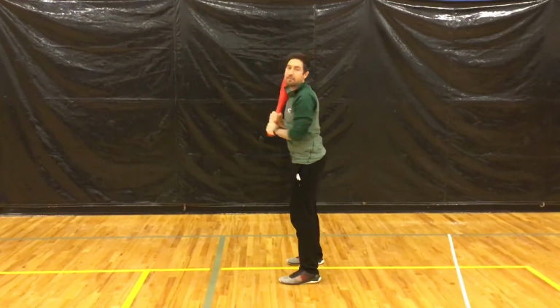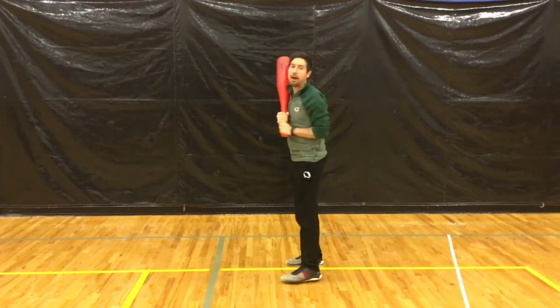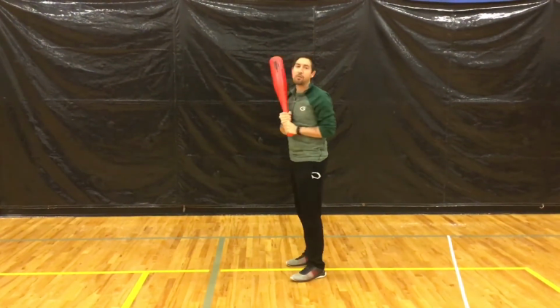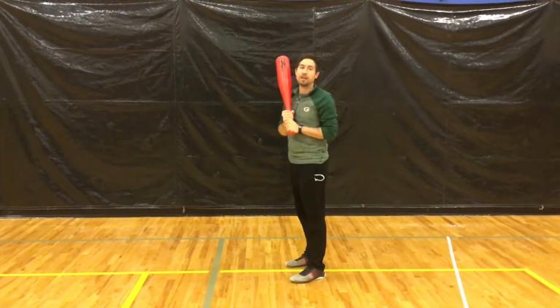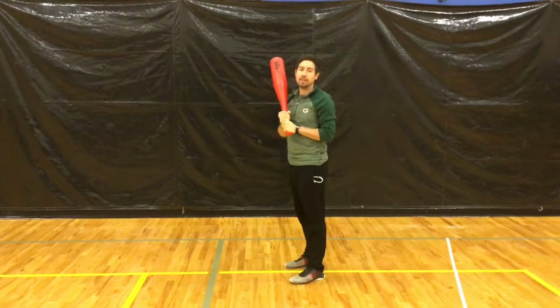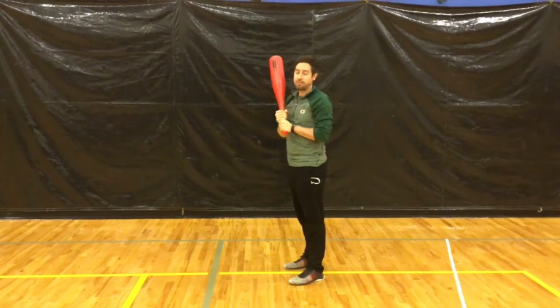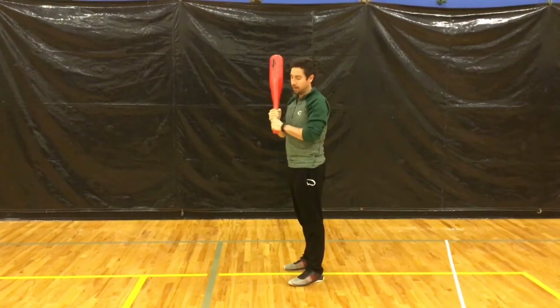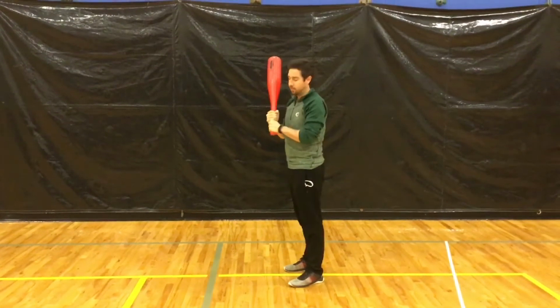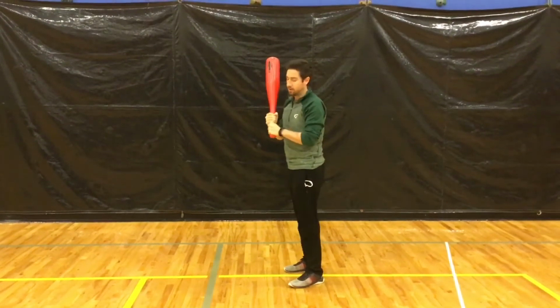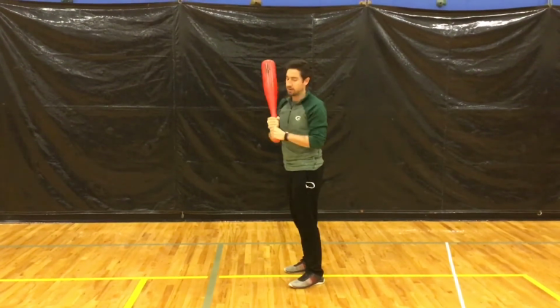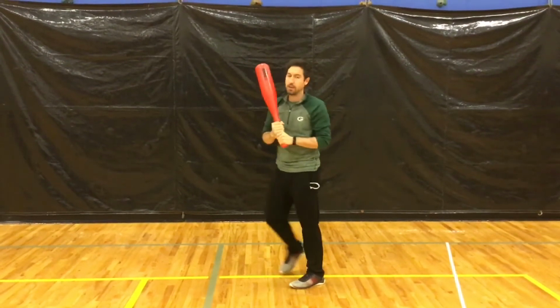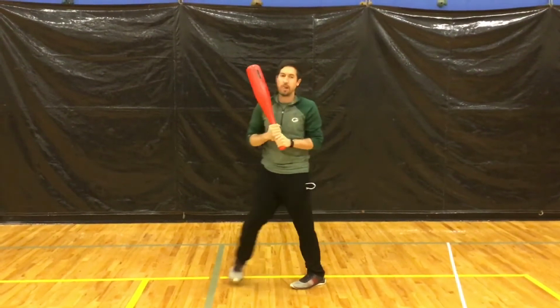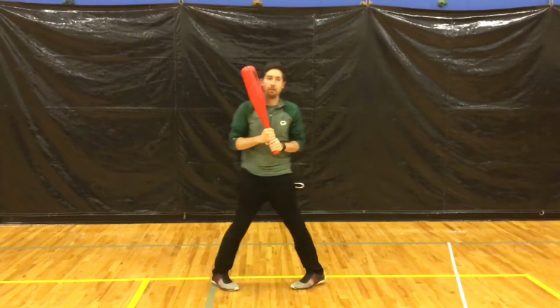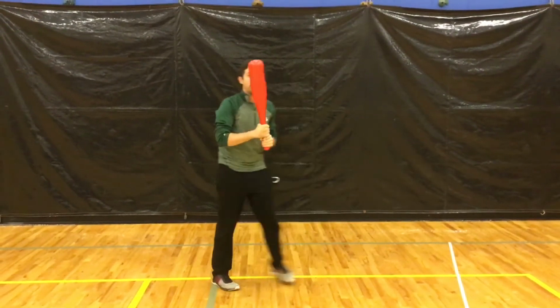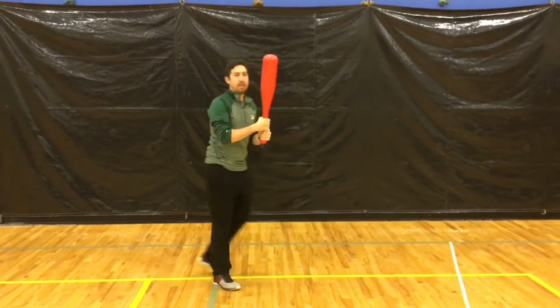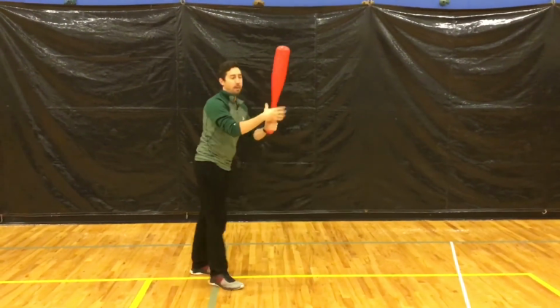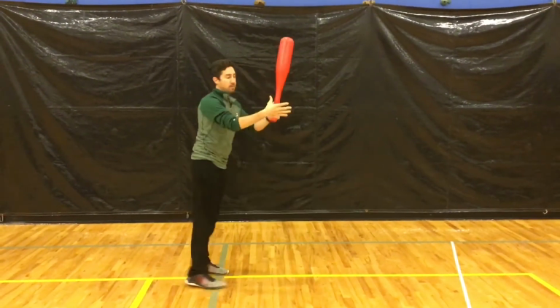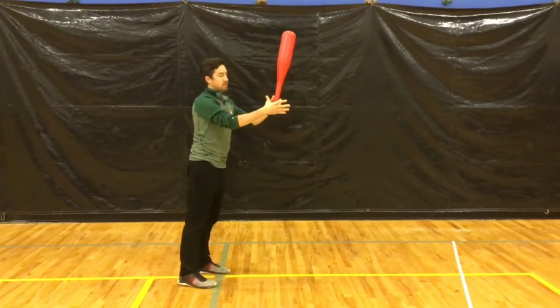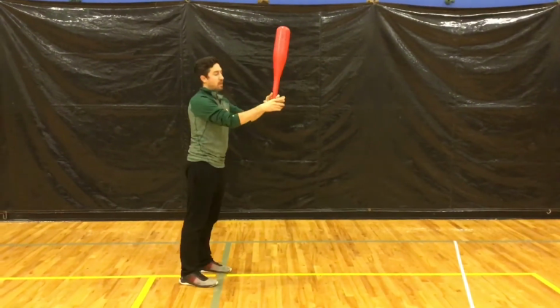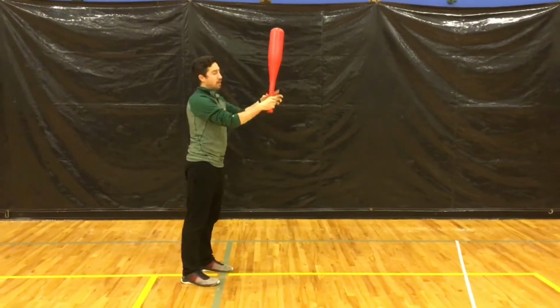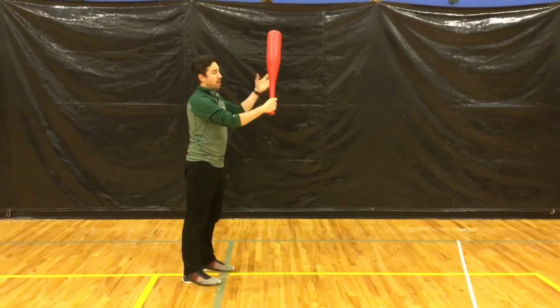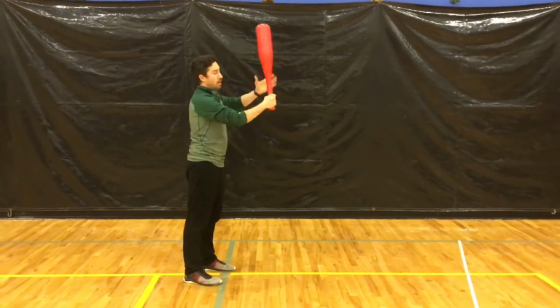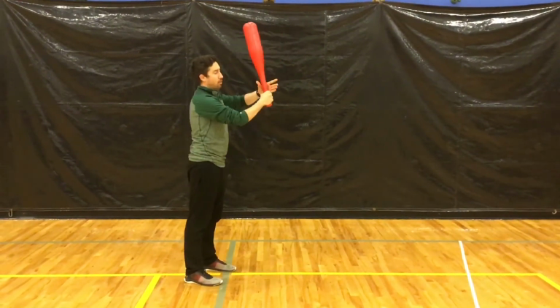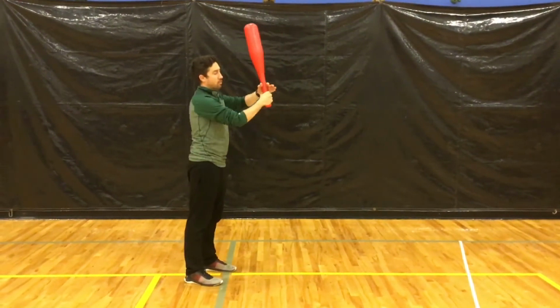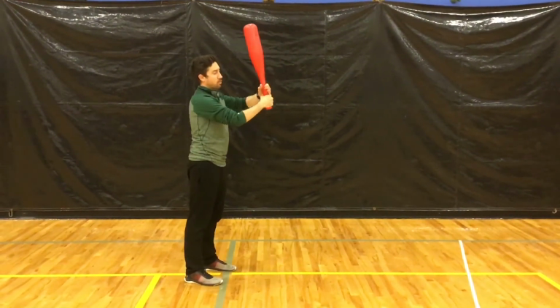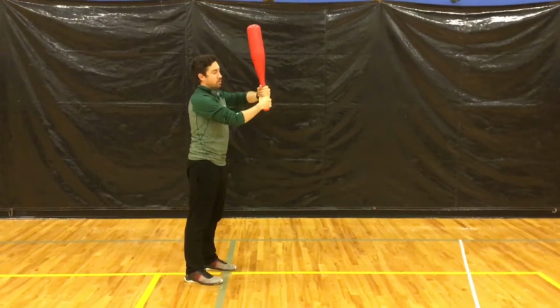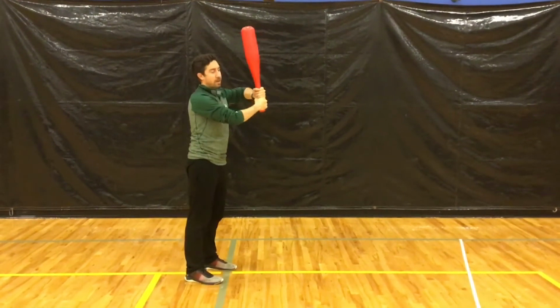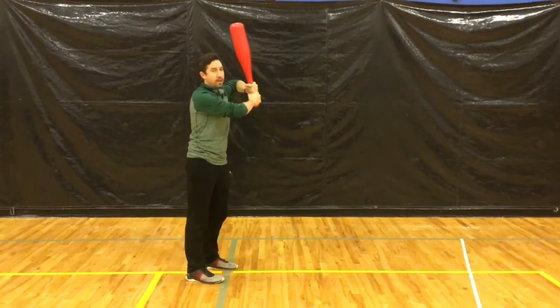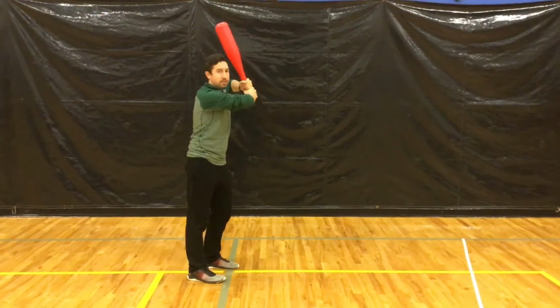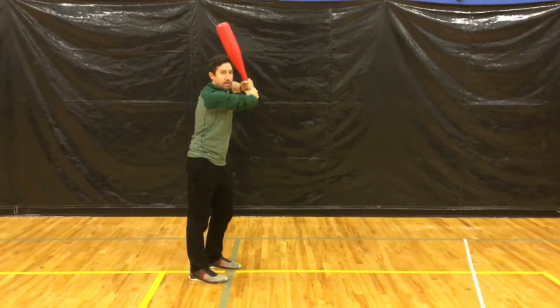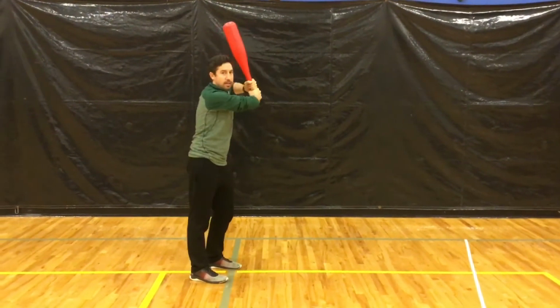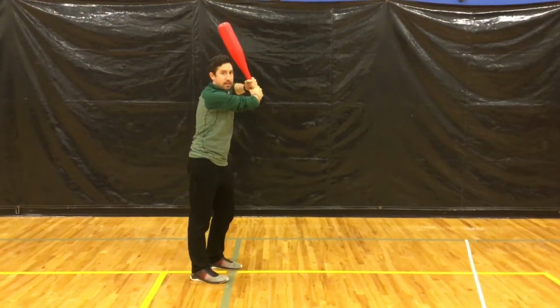If I was a left-handed person, I would be on the opposite side and I would switch my hands like this.